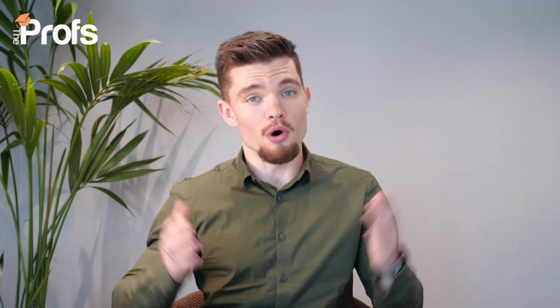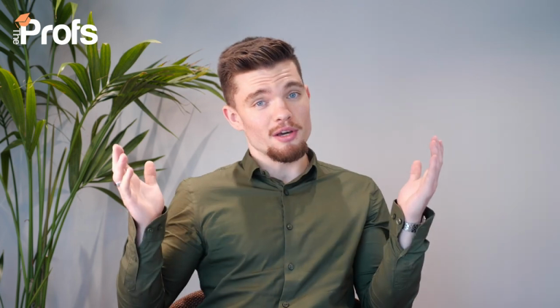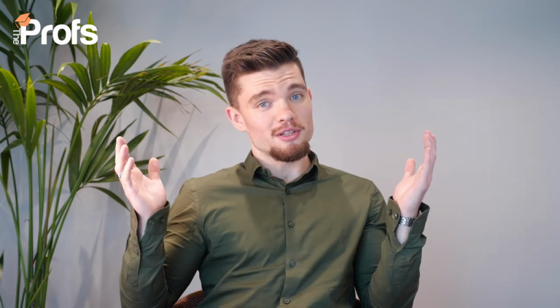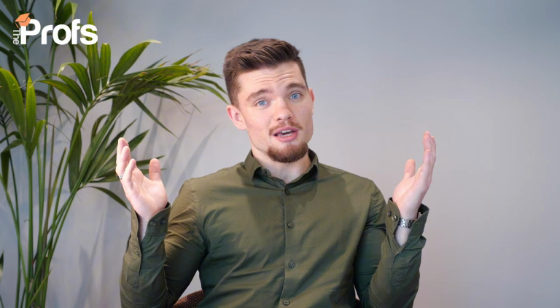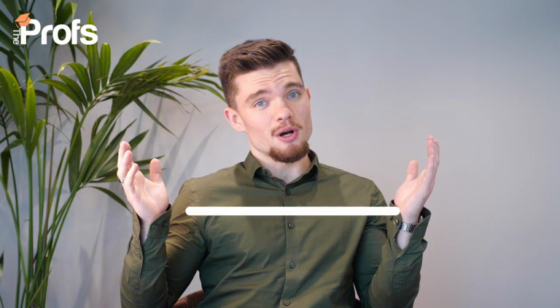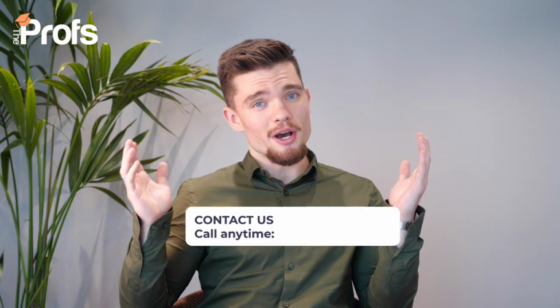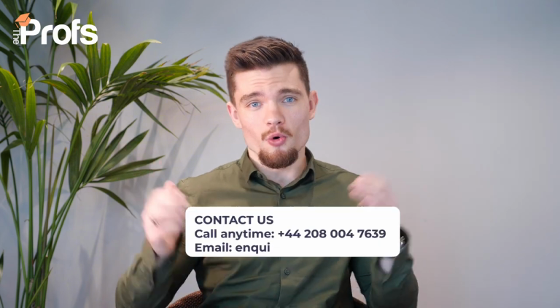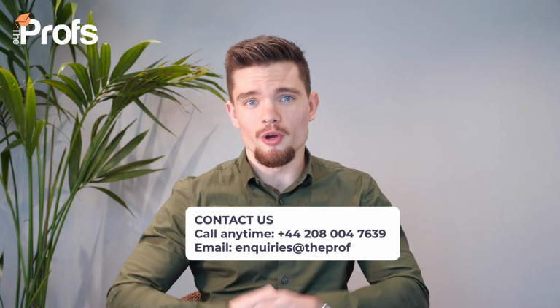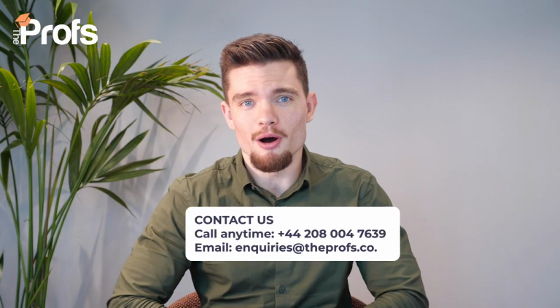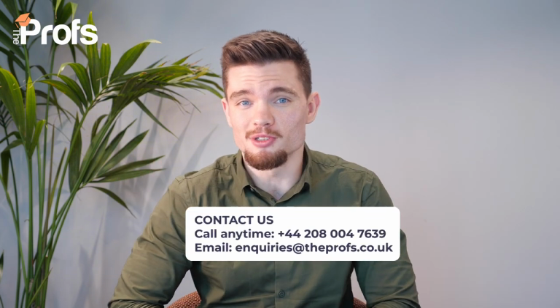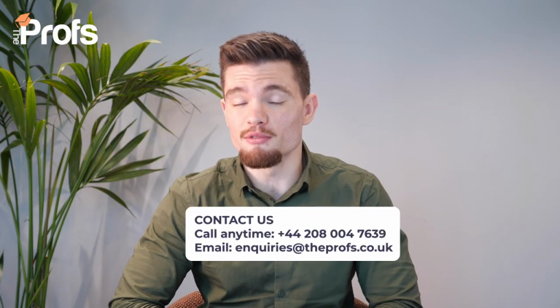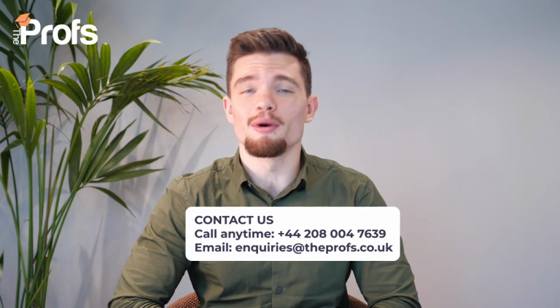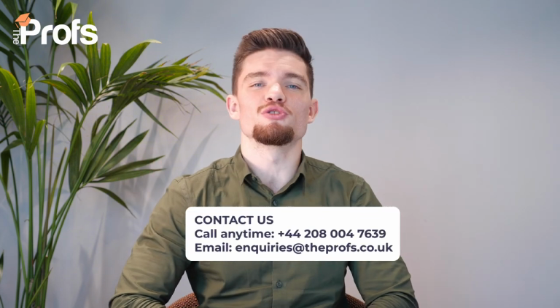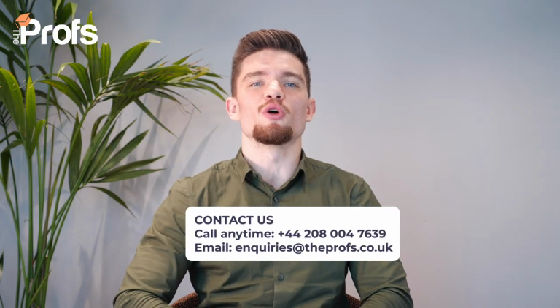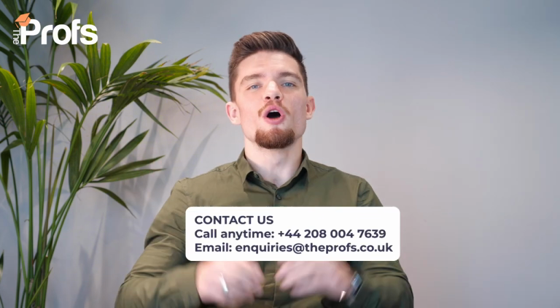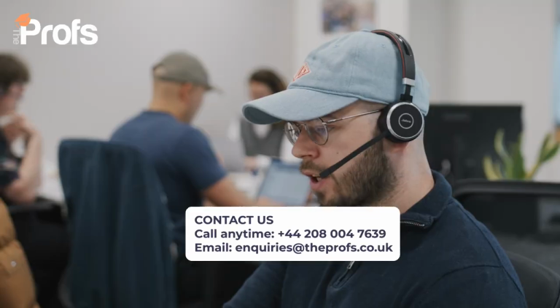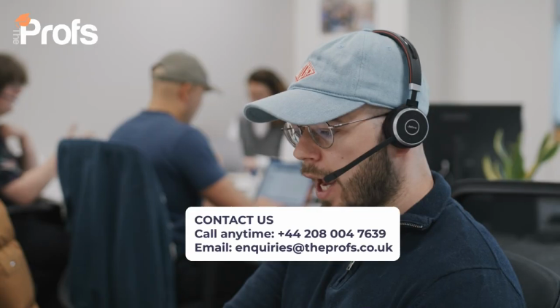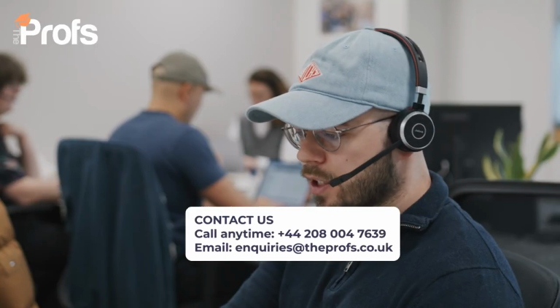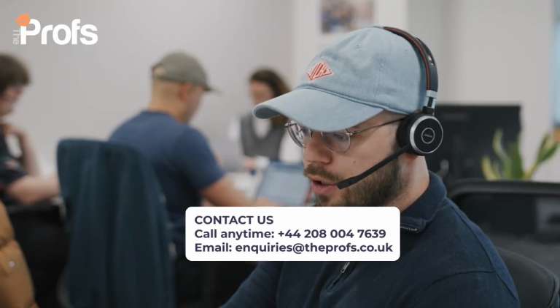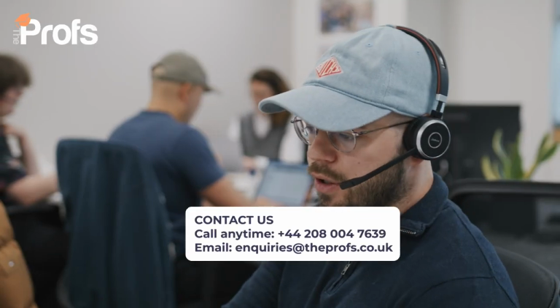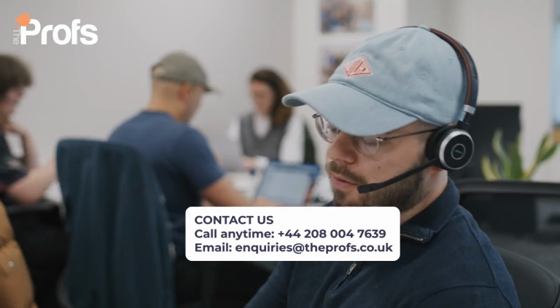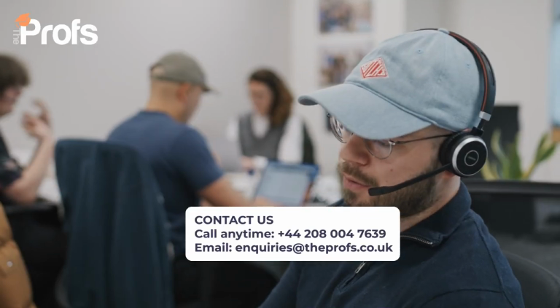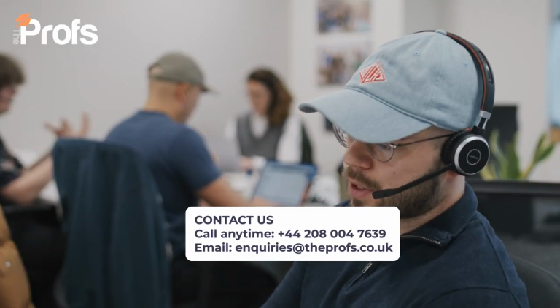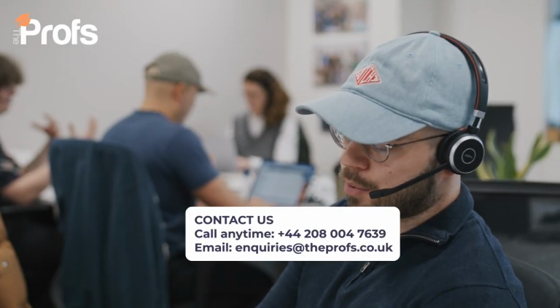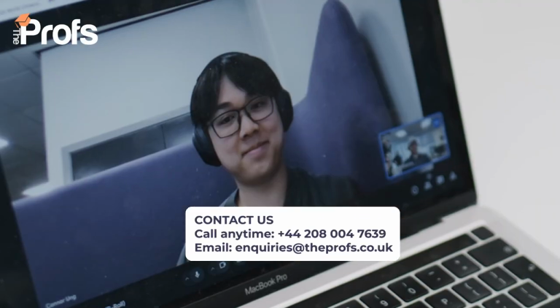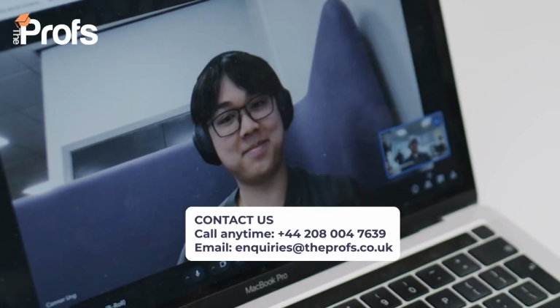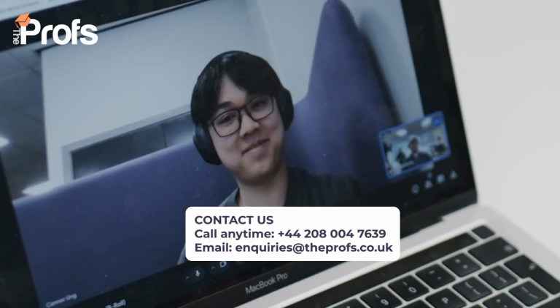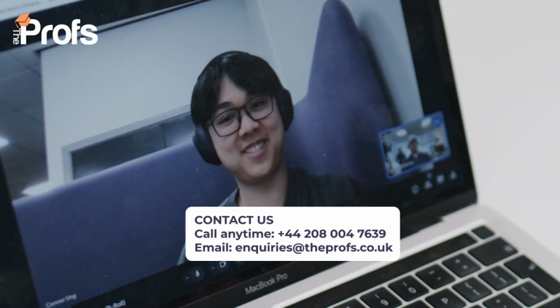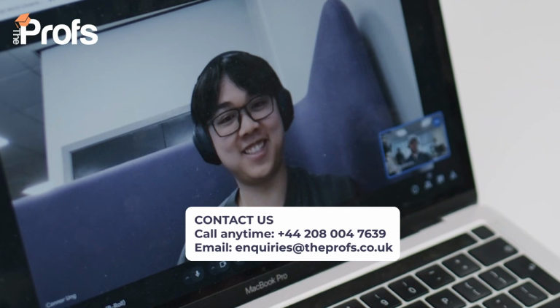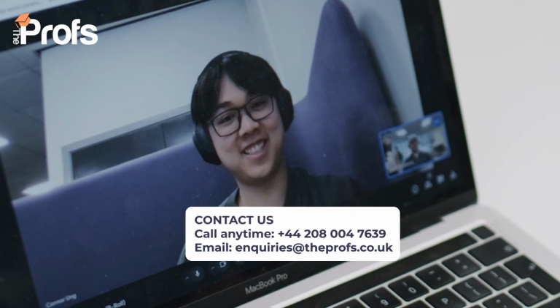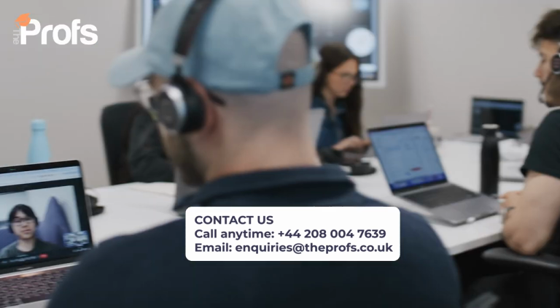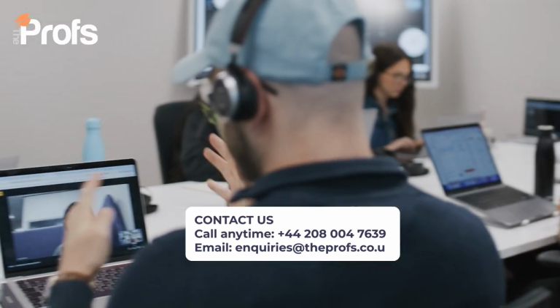Why not give our team a quick call or email using the information shown on screen right now to see how we can help you to succeed.